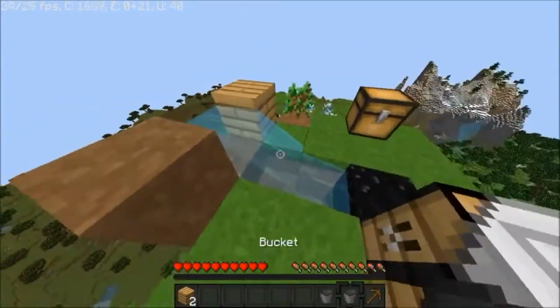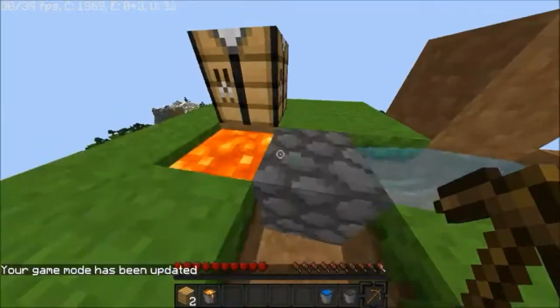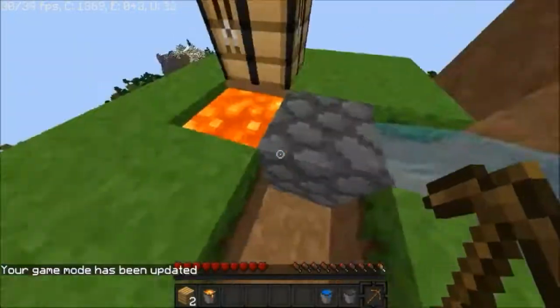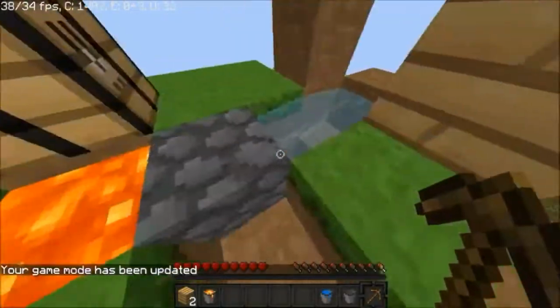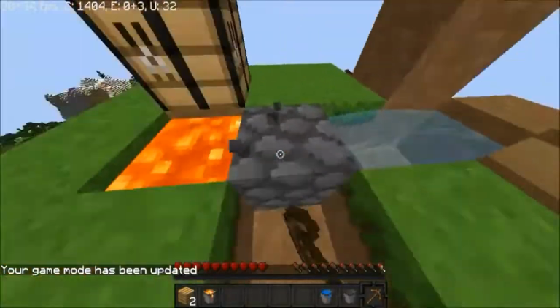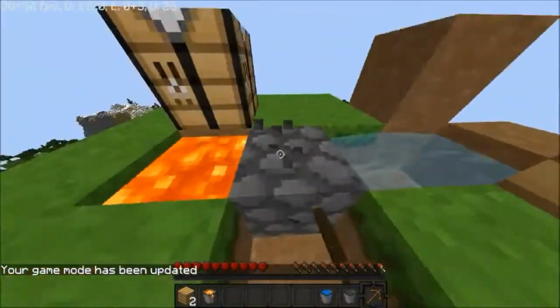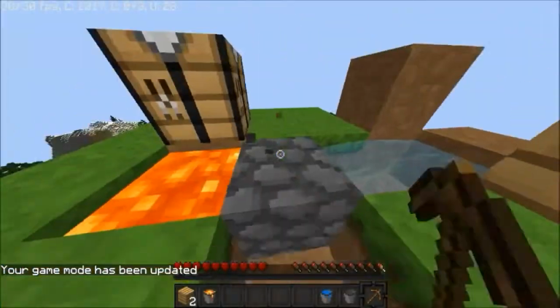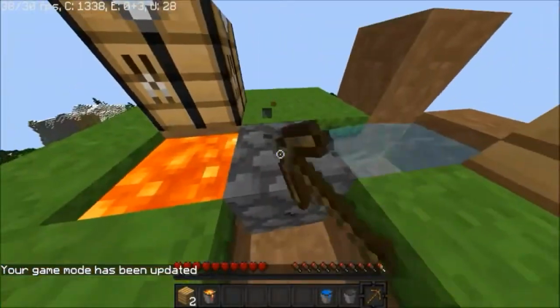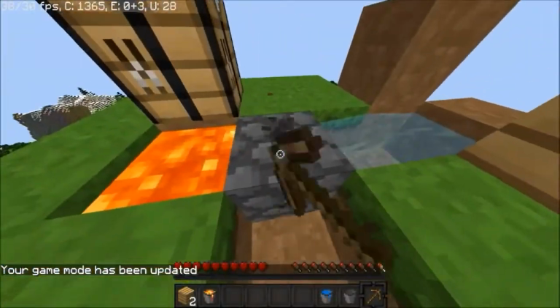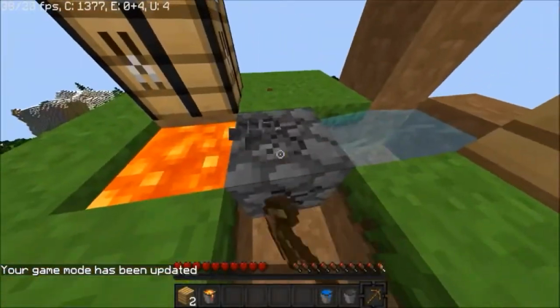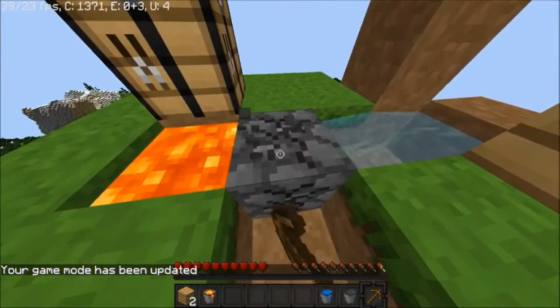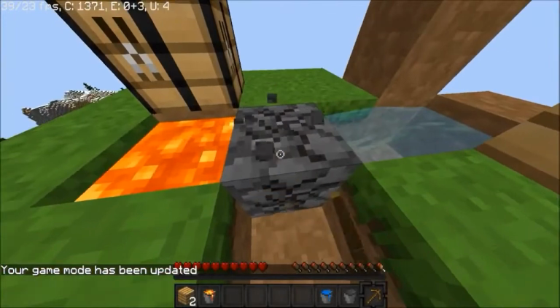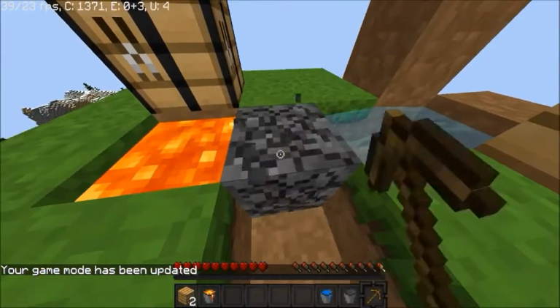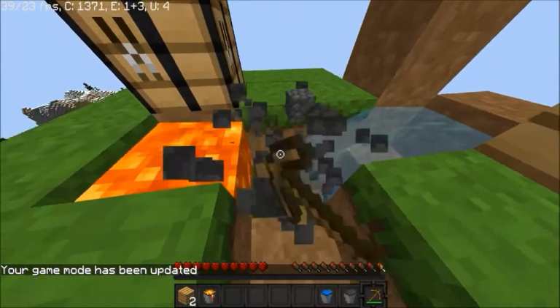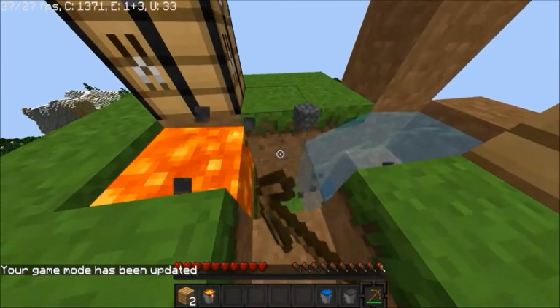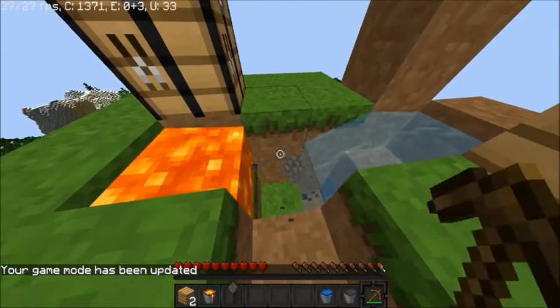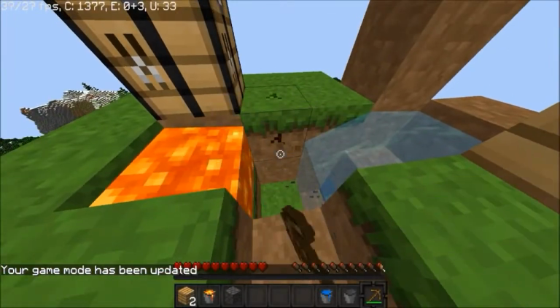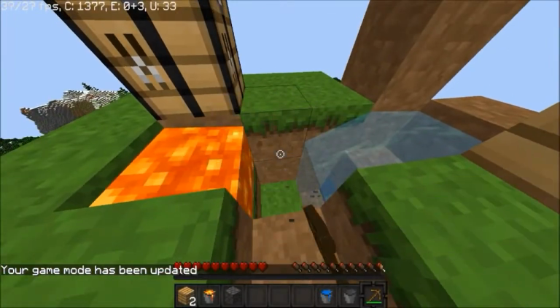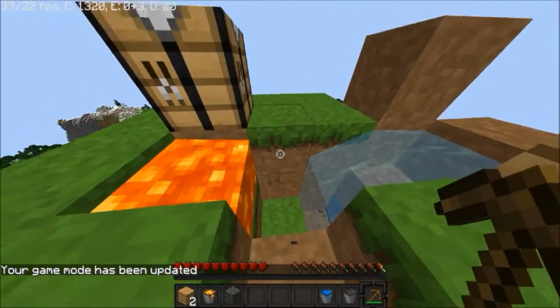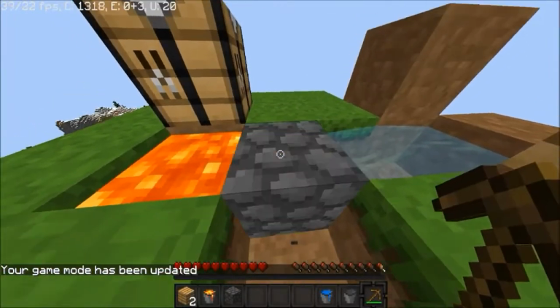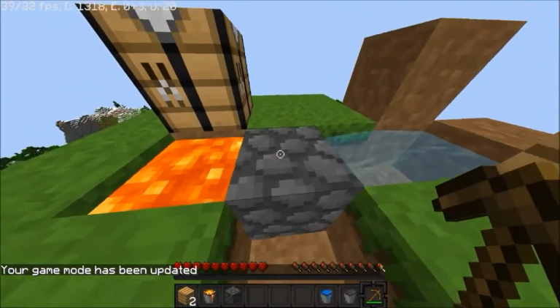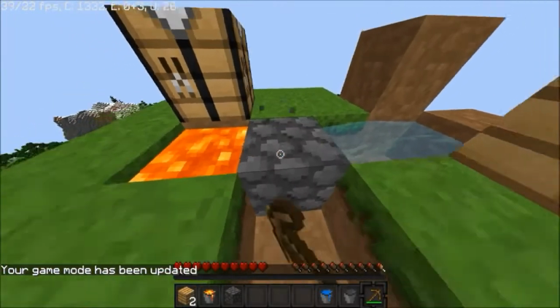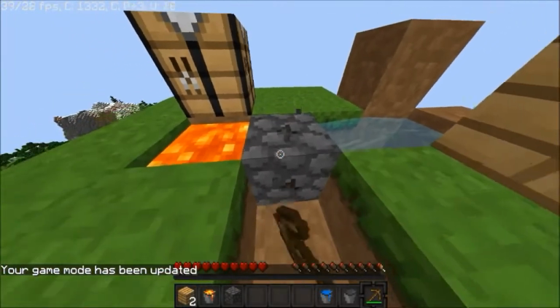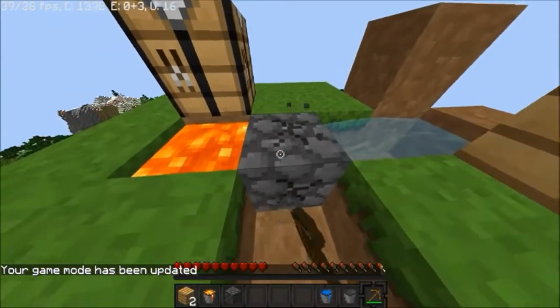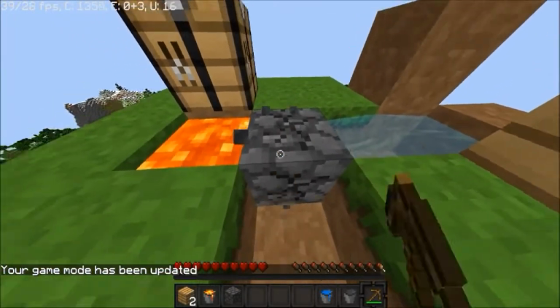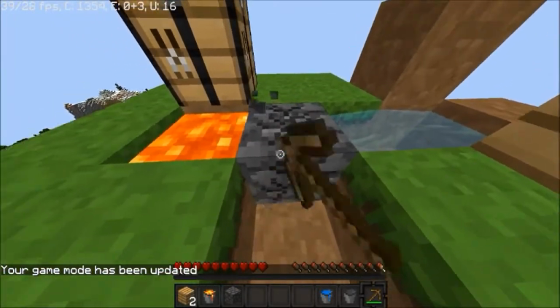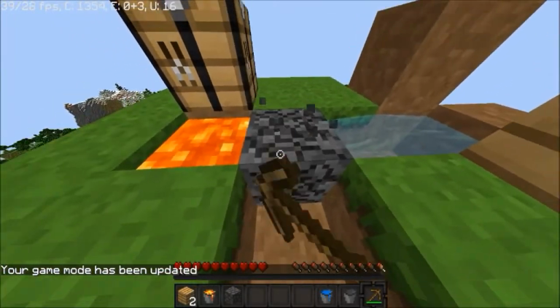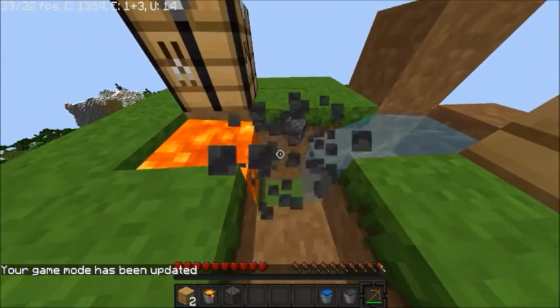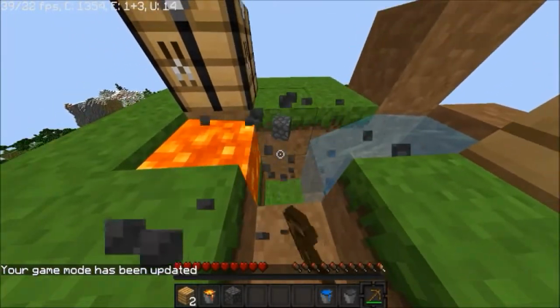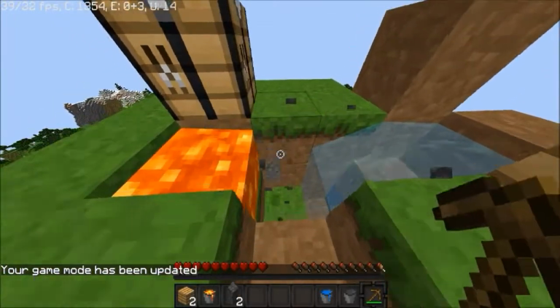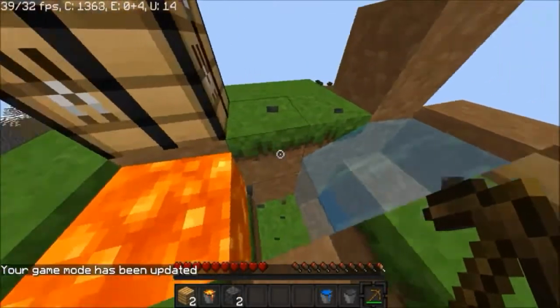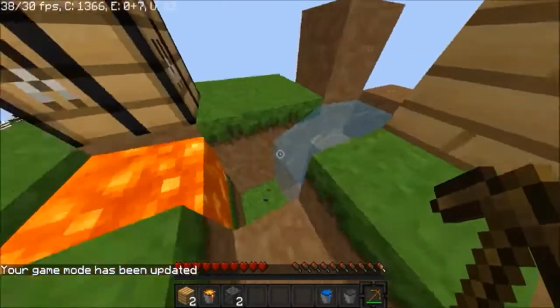Alright guys, we got a cool water lava source now. So now we can make better tools. And I'm gonna just be sitting here for a little bit.